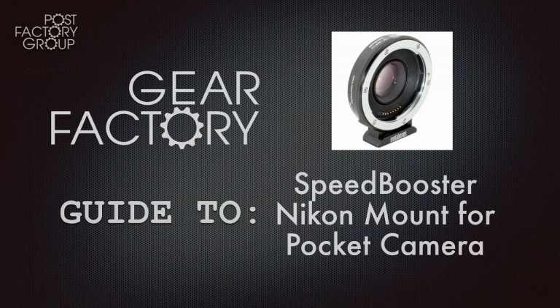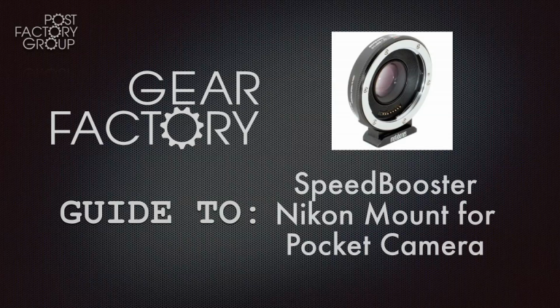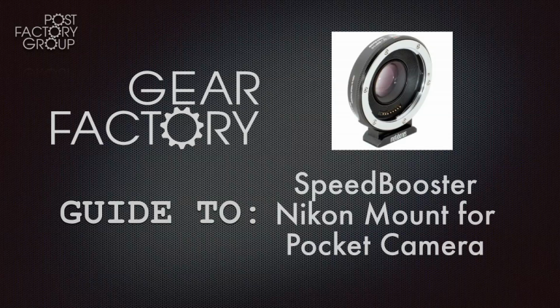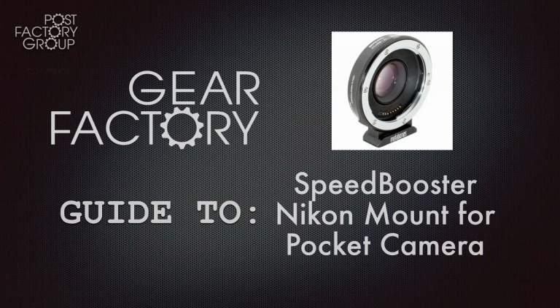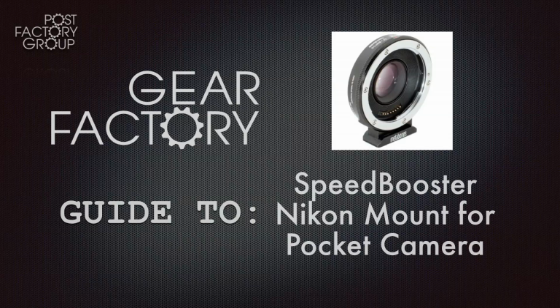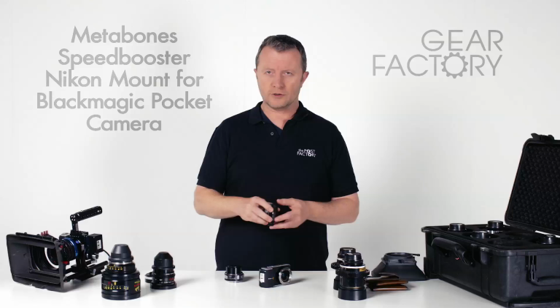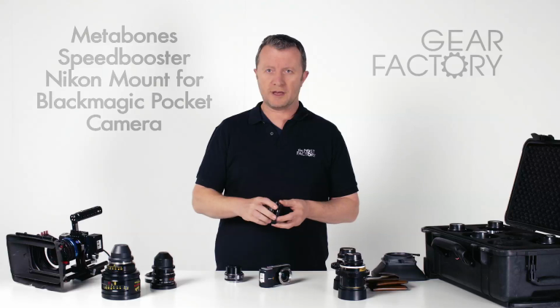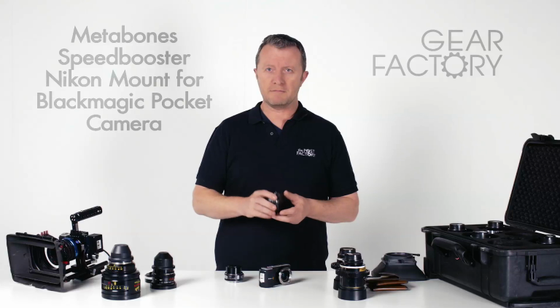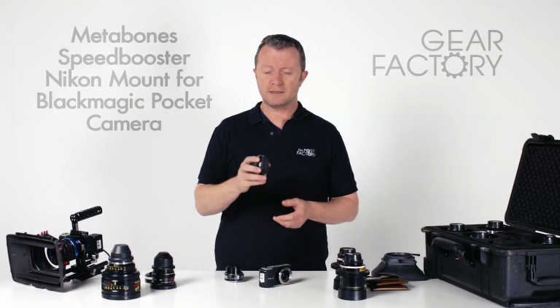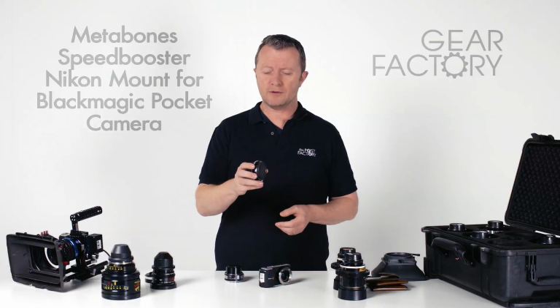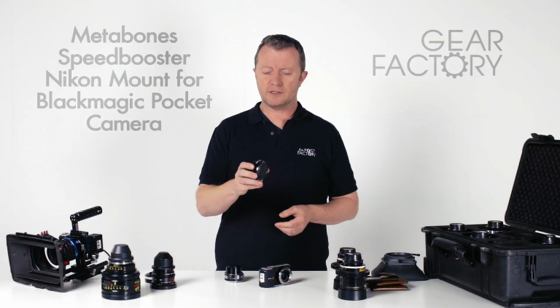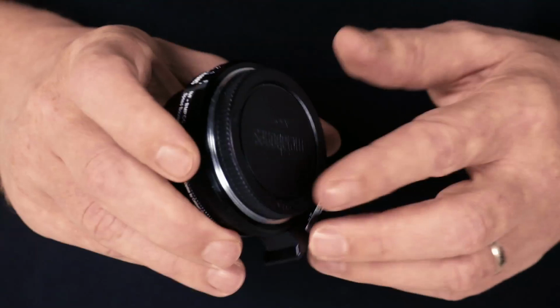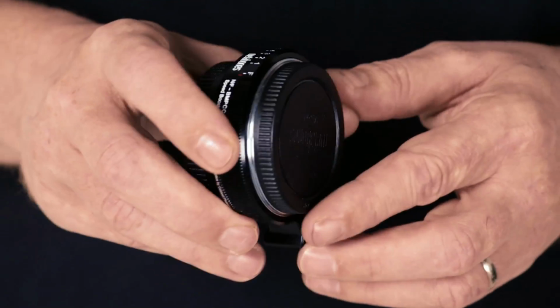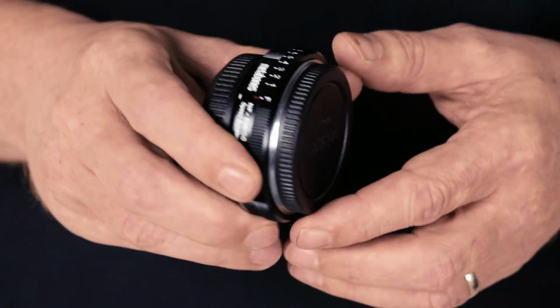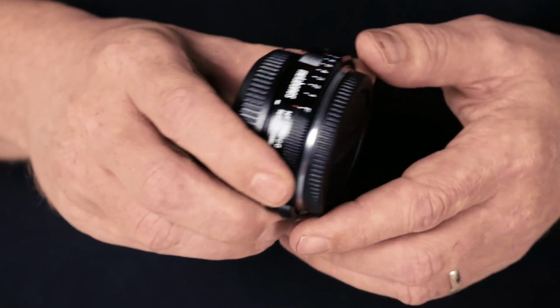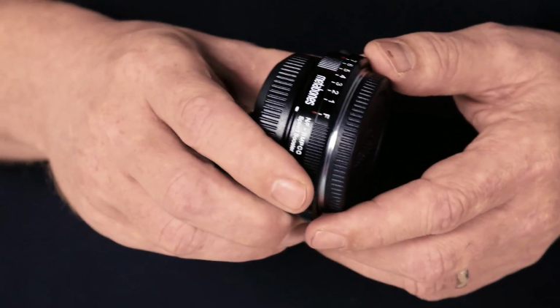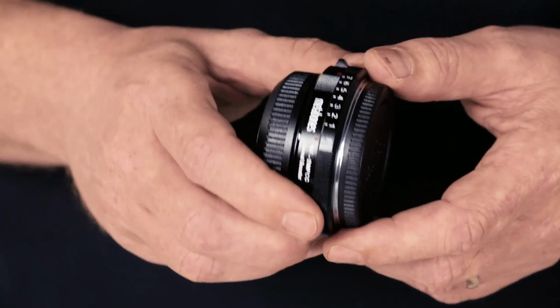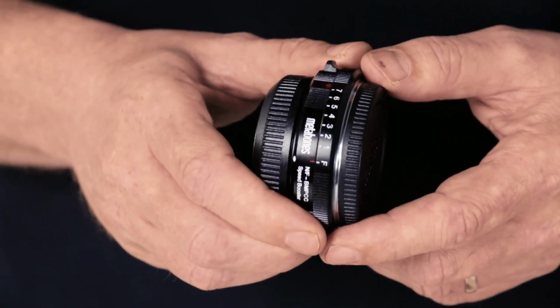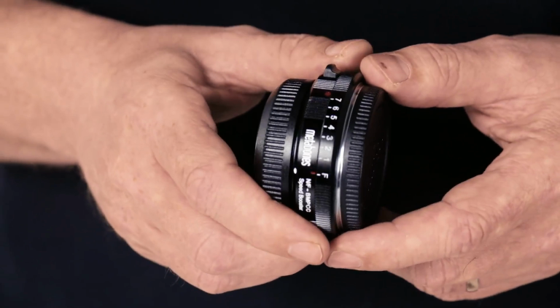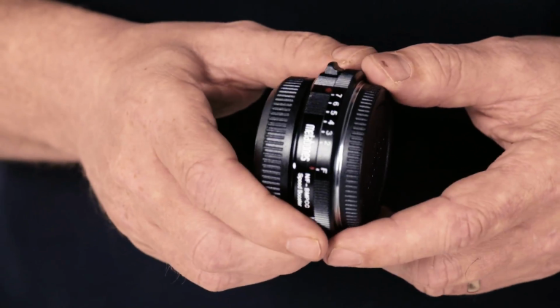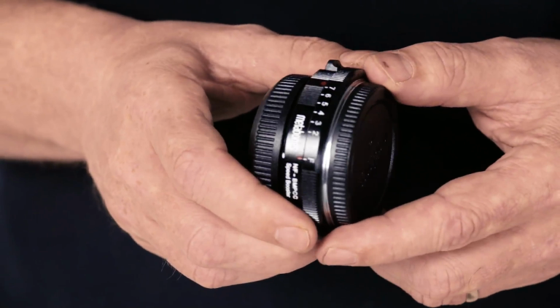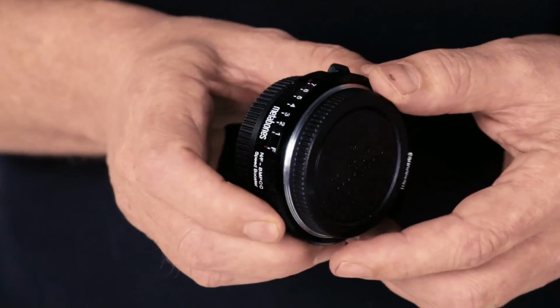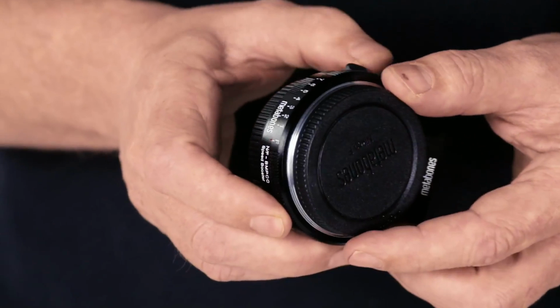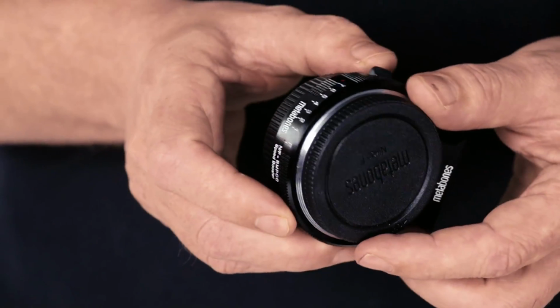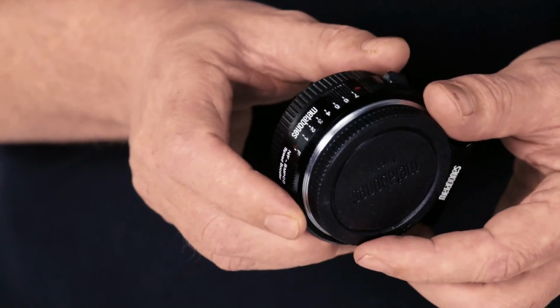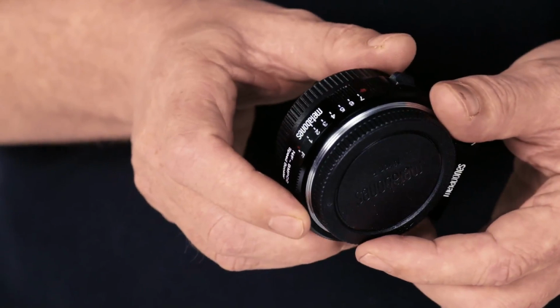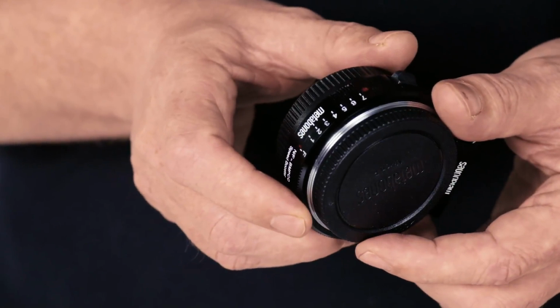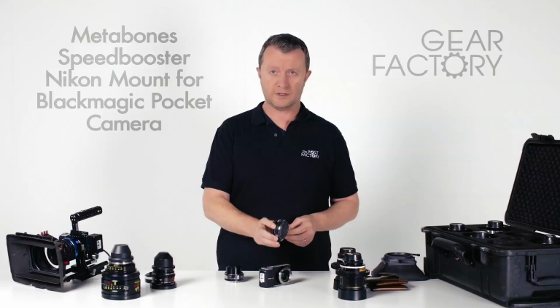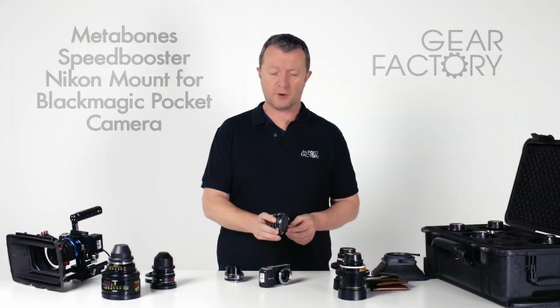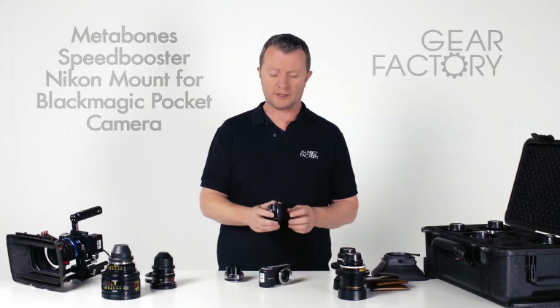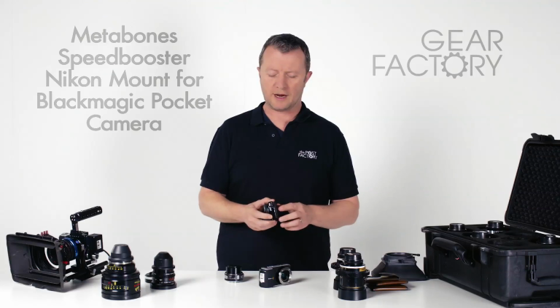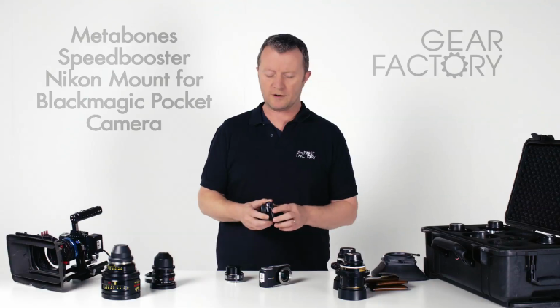In this video, I want to talk about the Metabones Nikon to MFT adapter, specifically designed for use with the pocket camera.